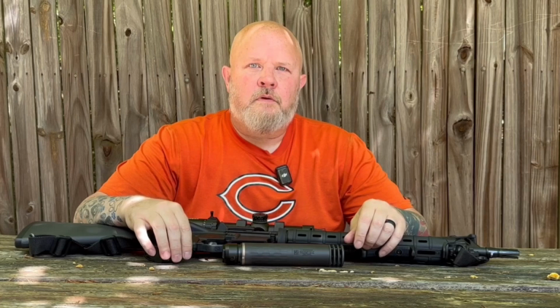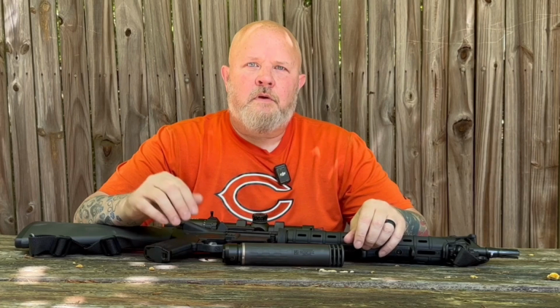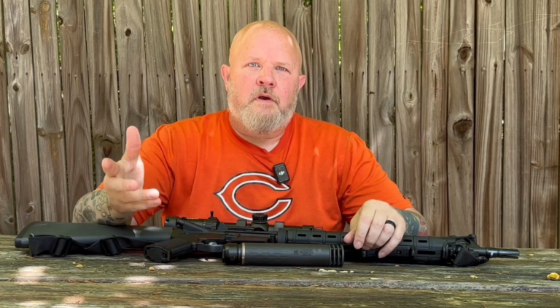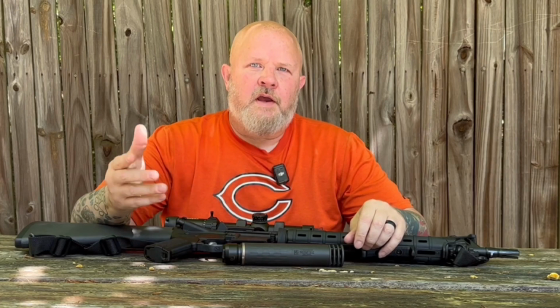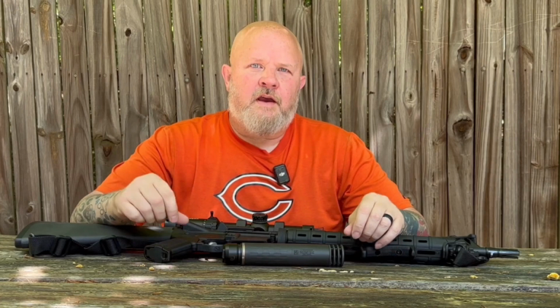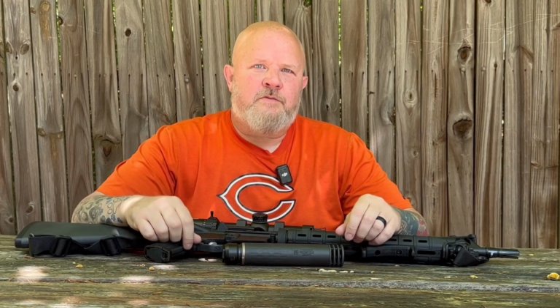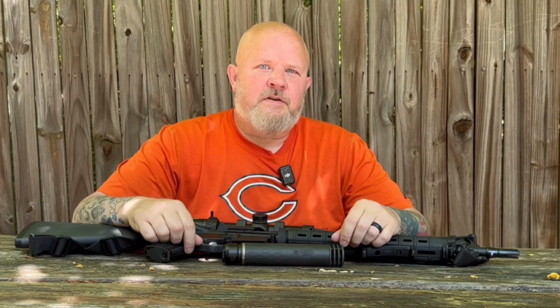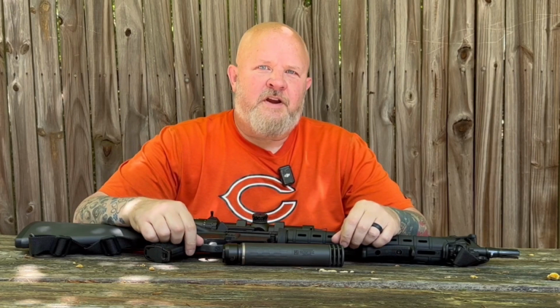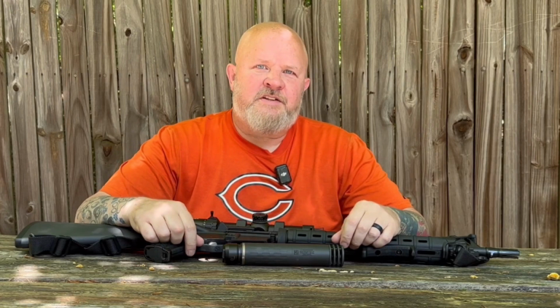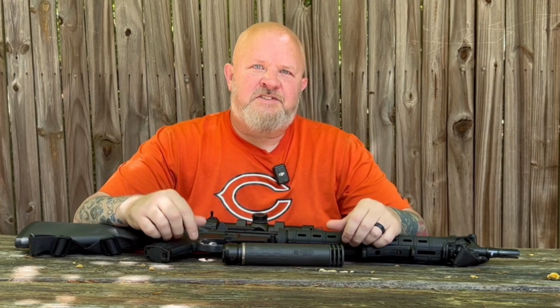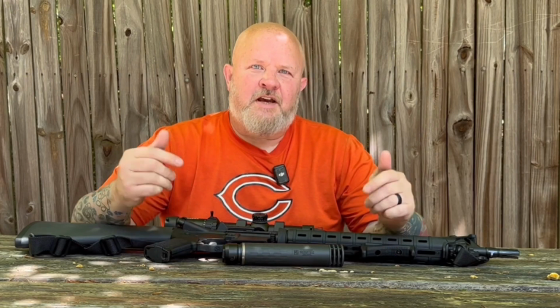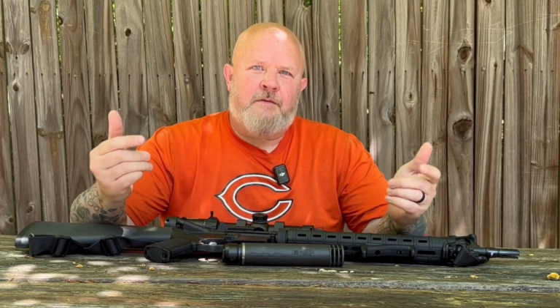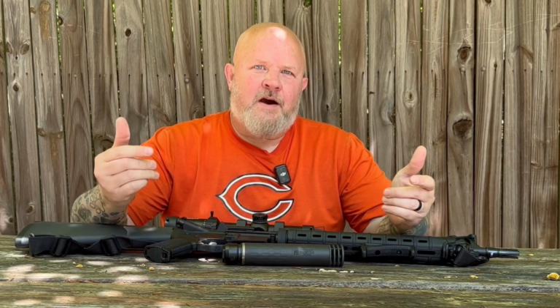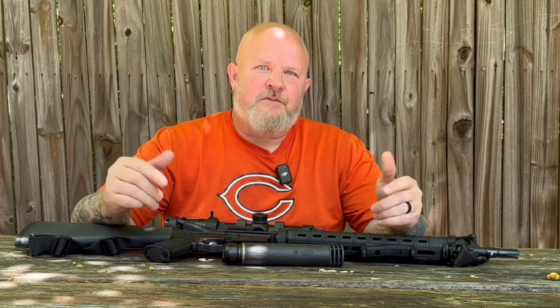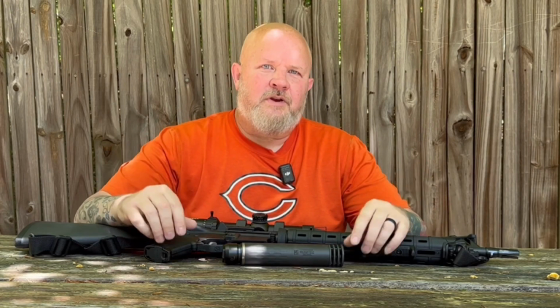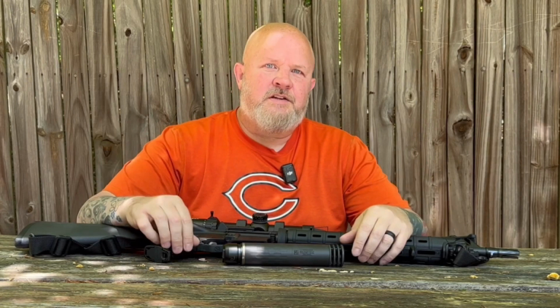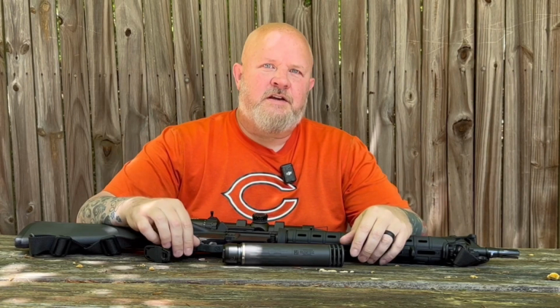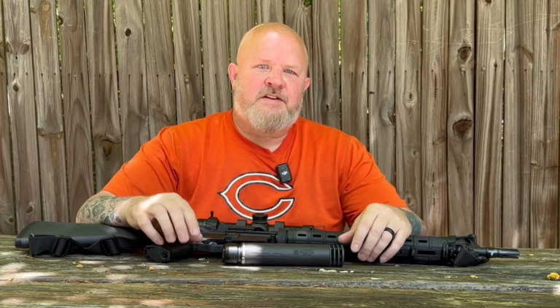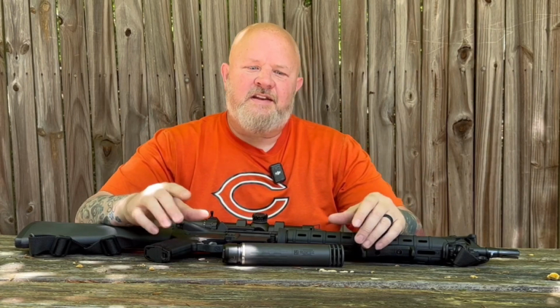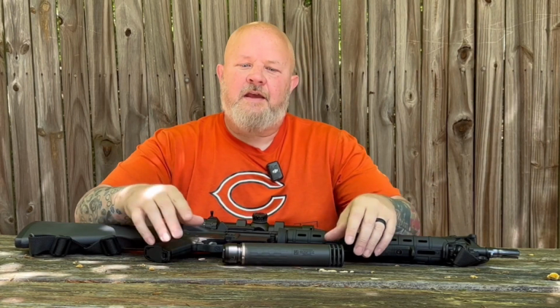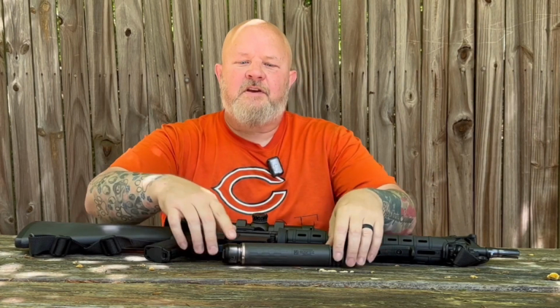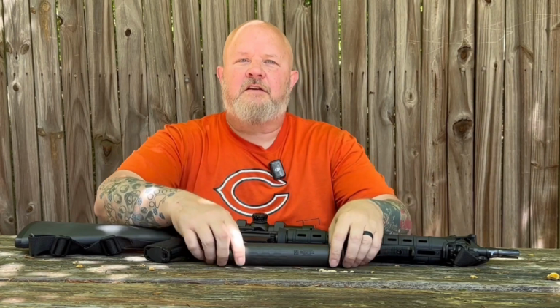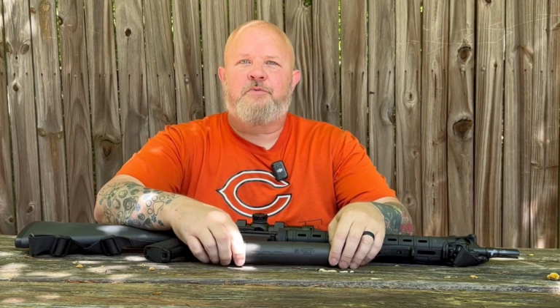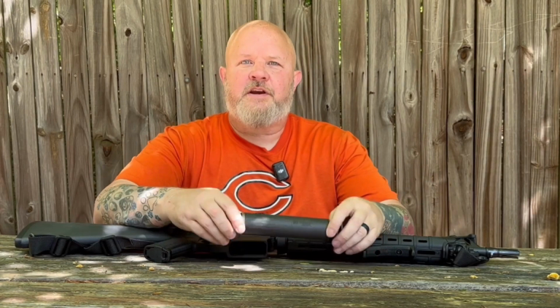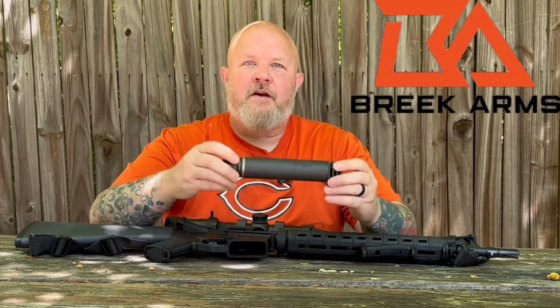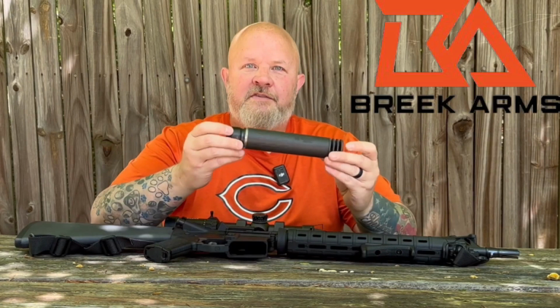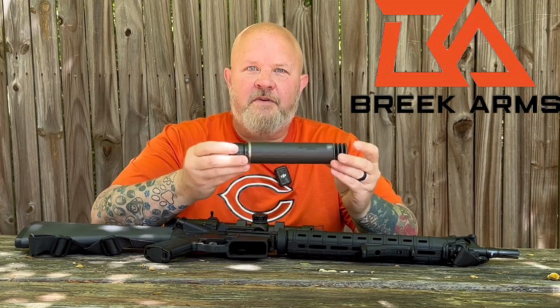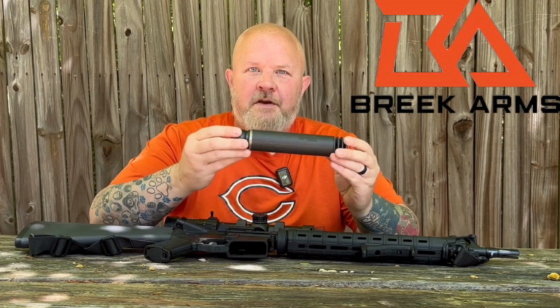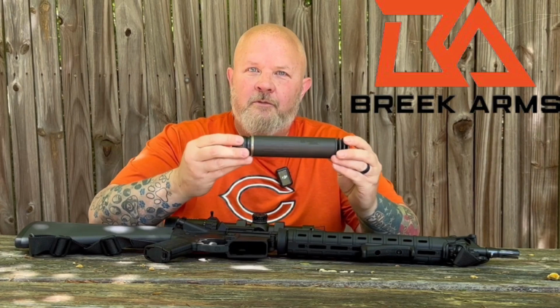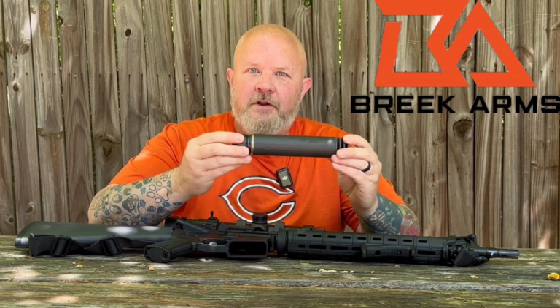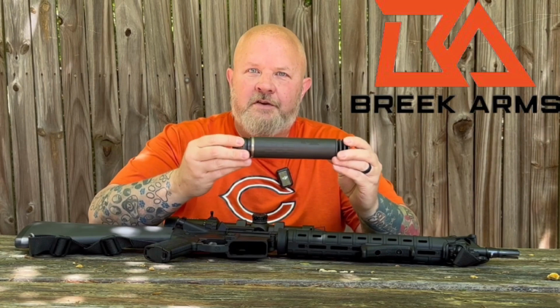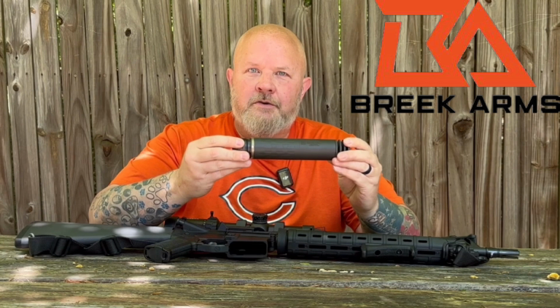Hey guys, welcome back to the channel. I'm out at the range here today because Brick Arms sent me something really cool.